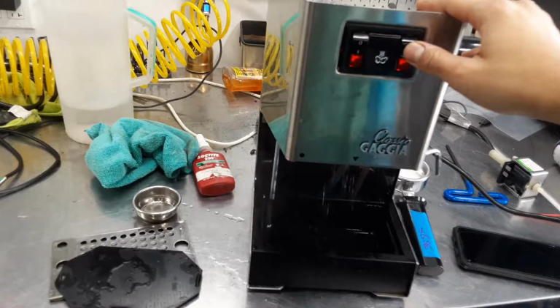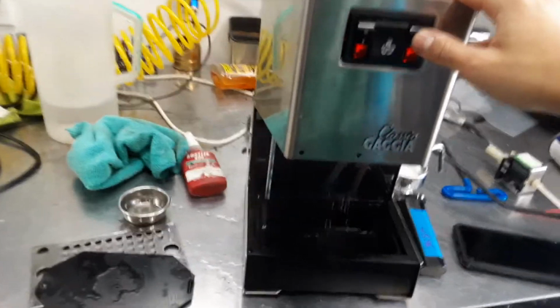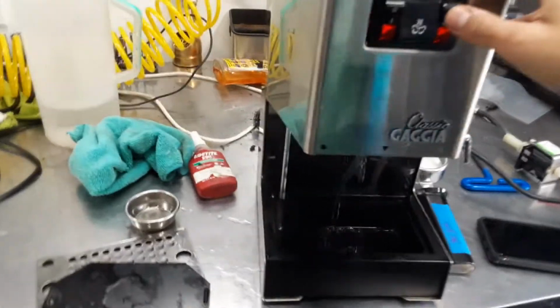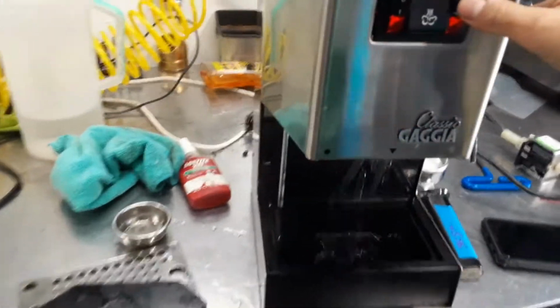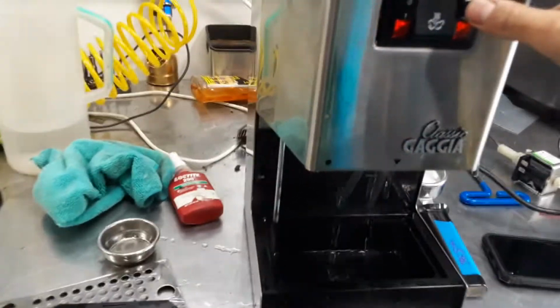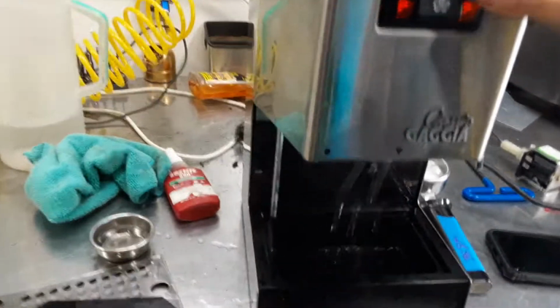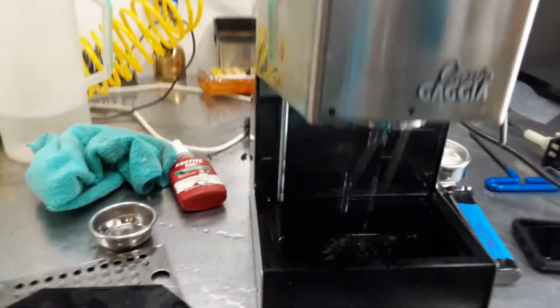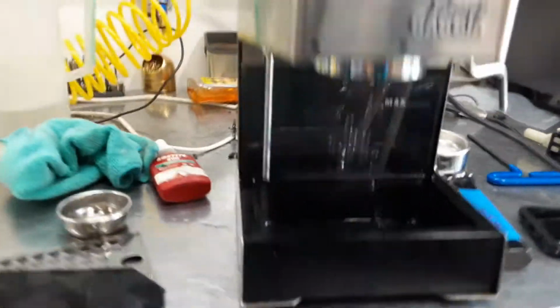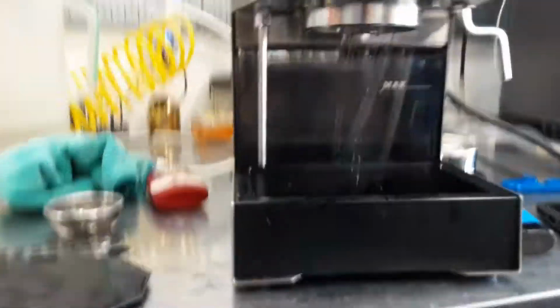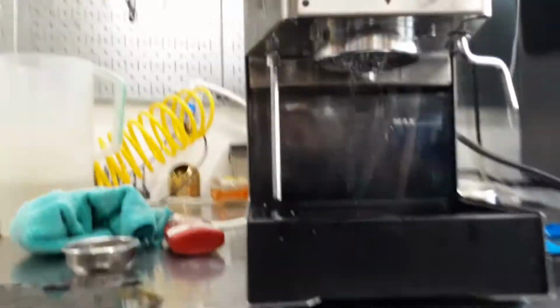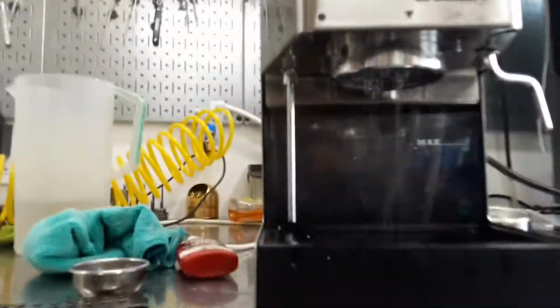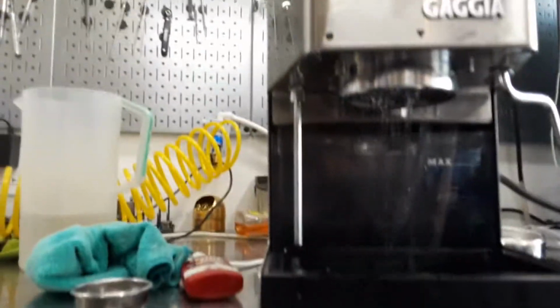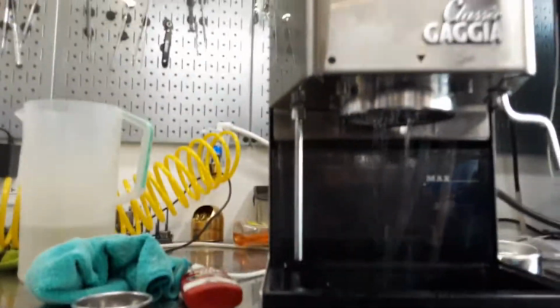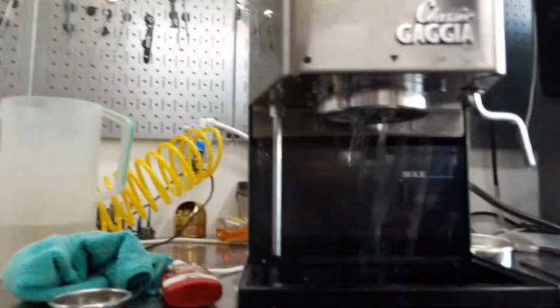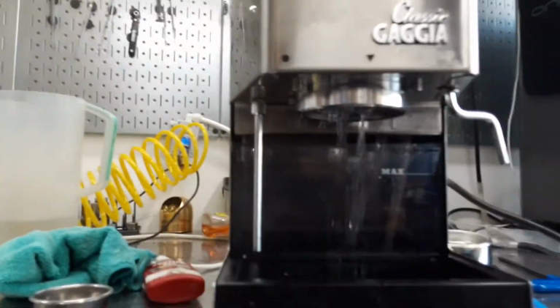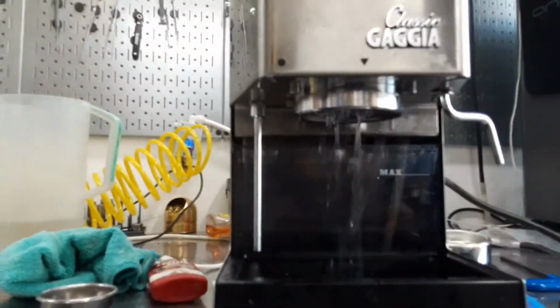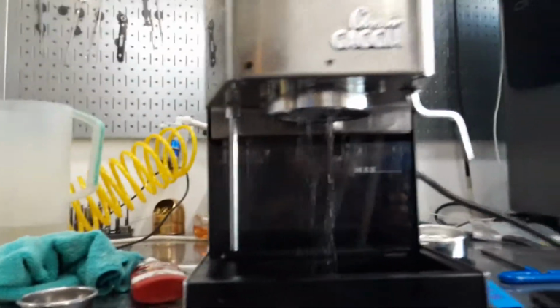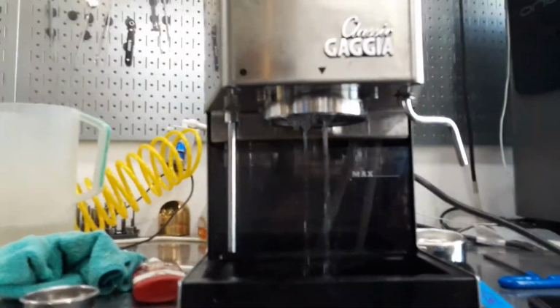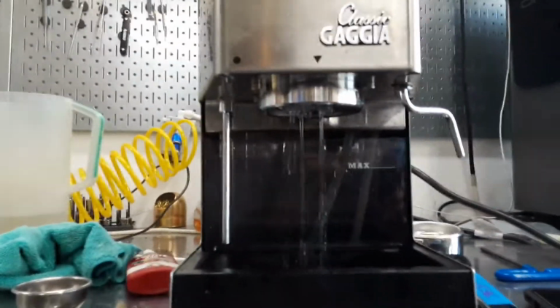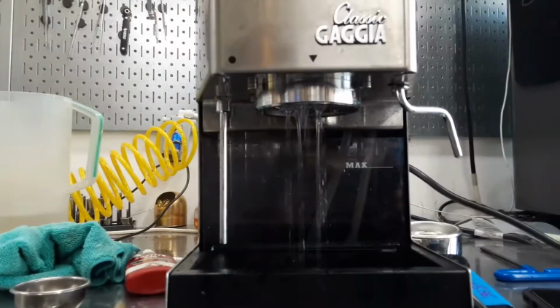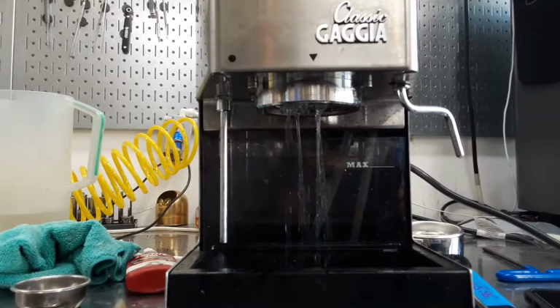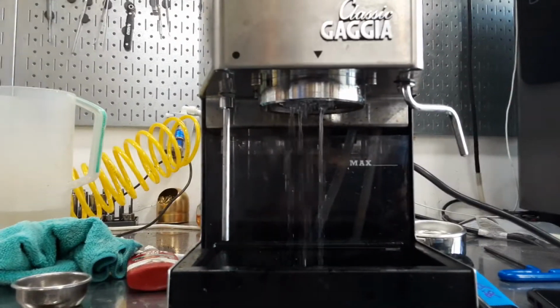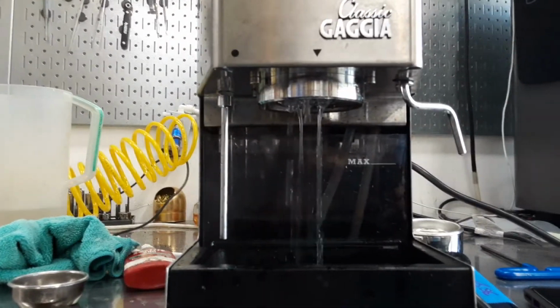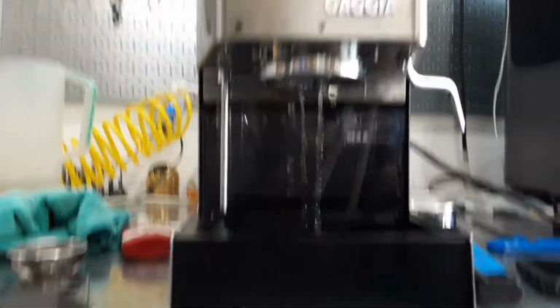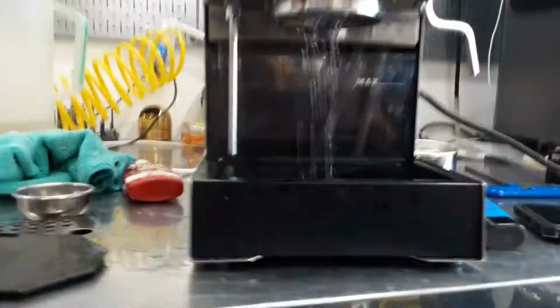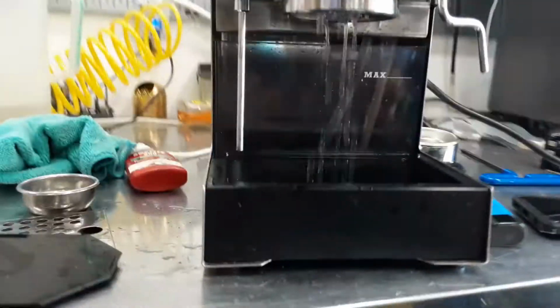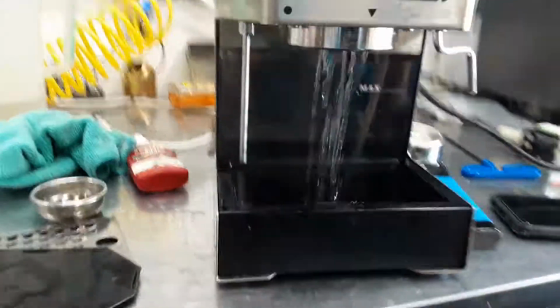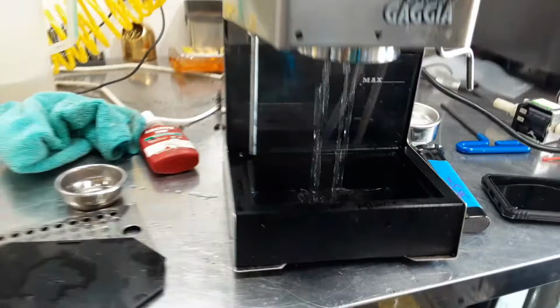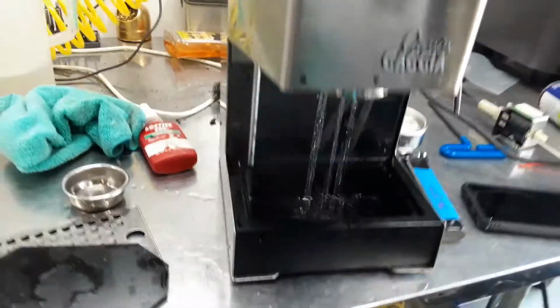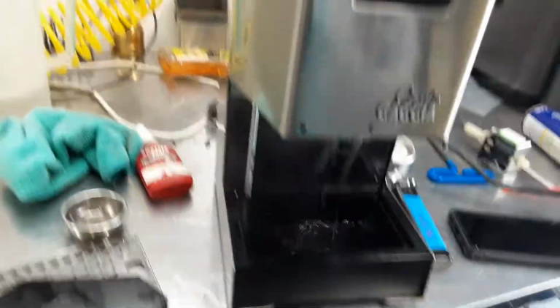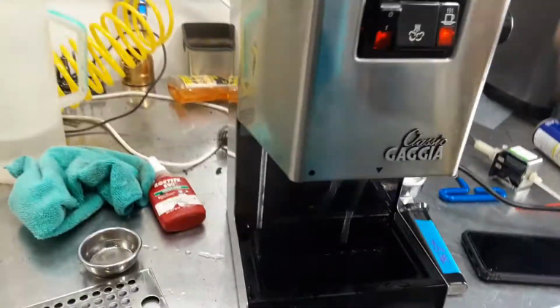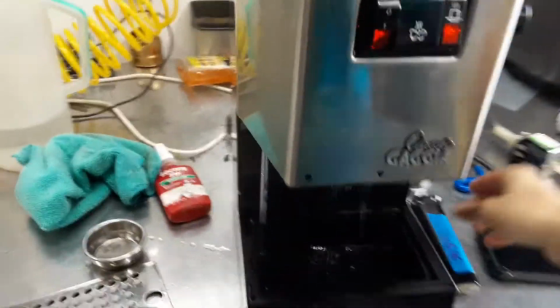So right now, as you can see, we're having water coming out of the pump from the machine. Now we're going to back flush it.